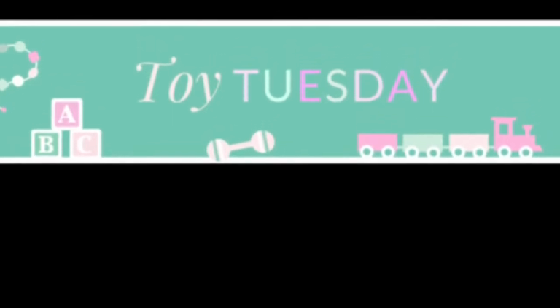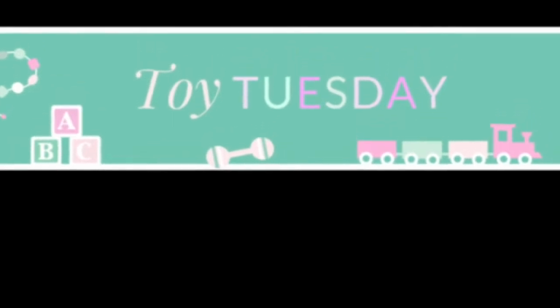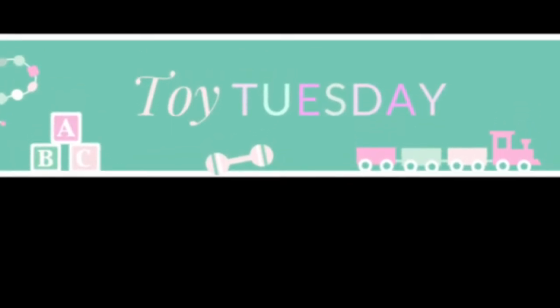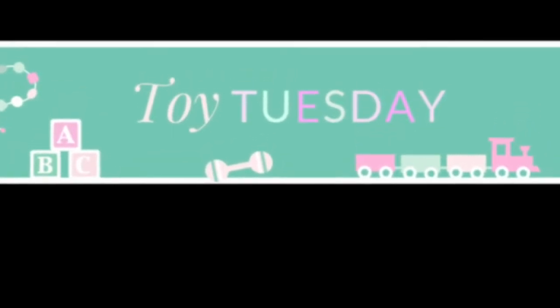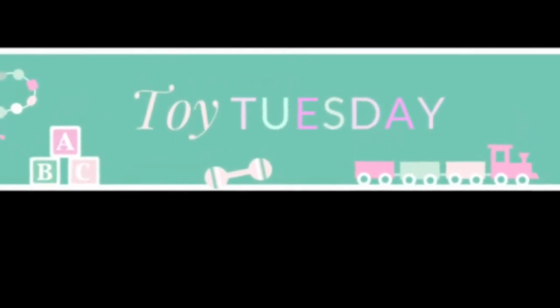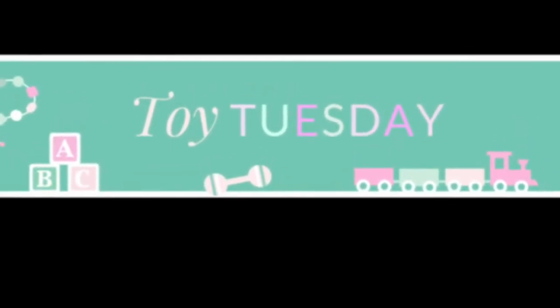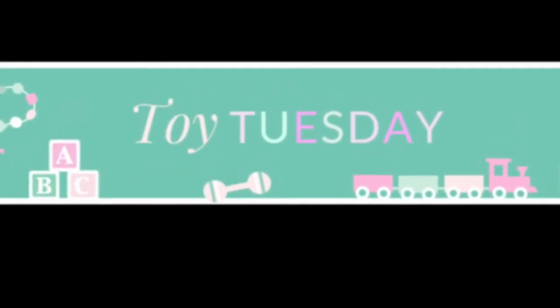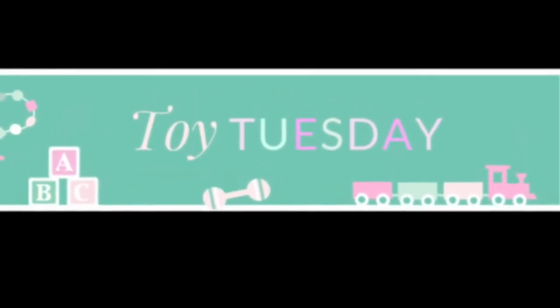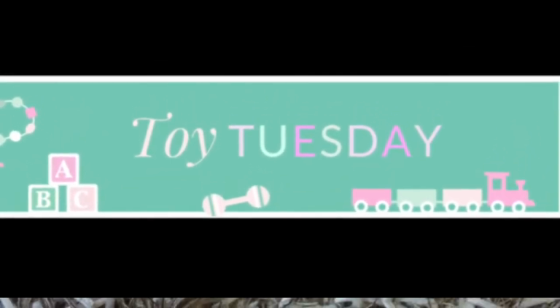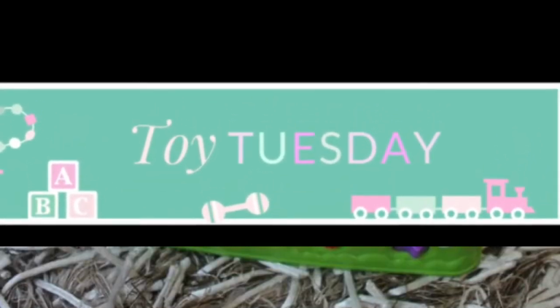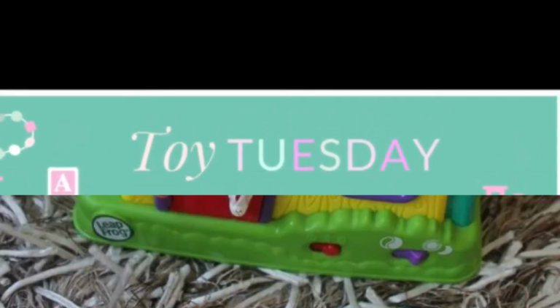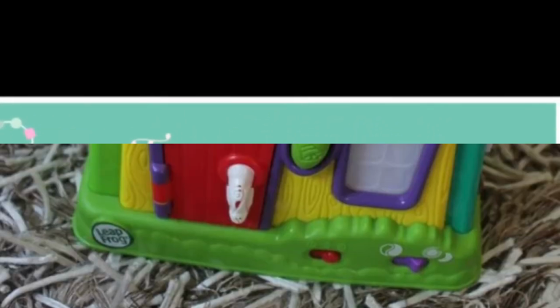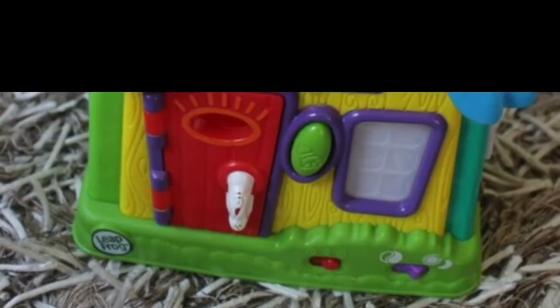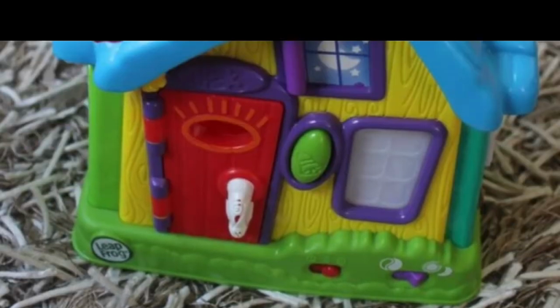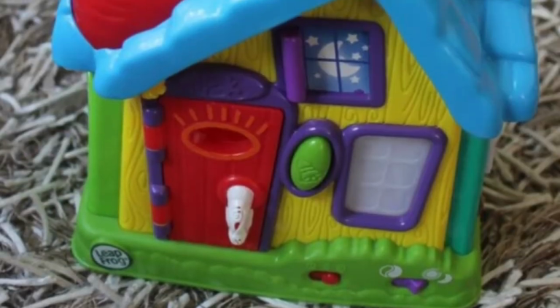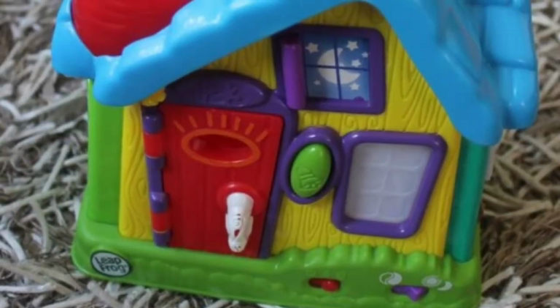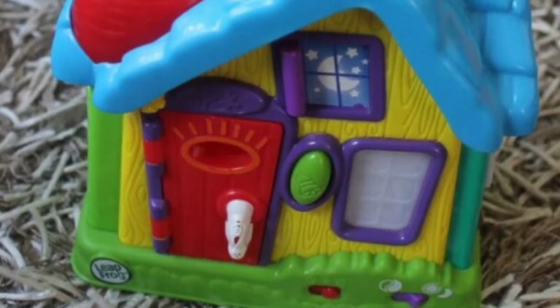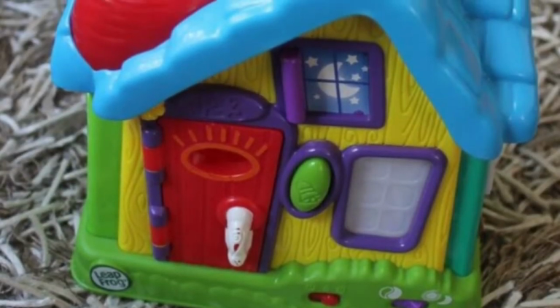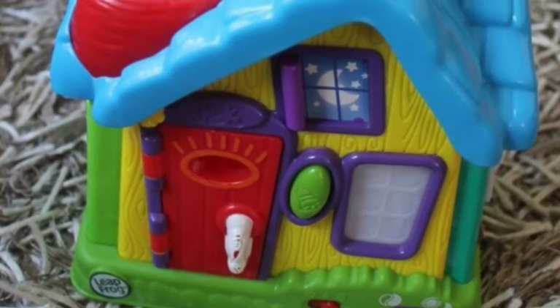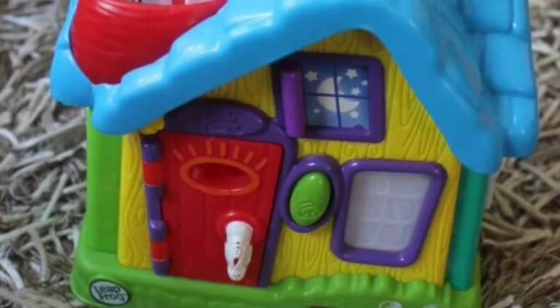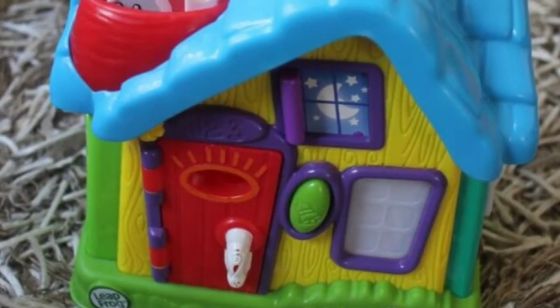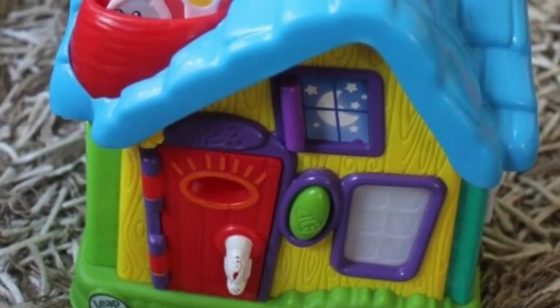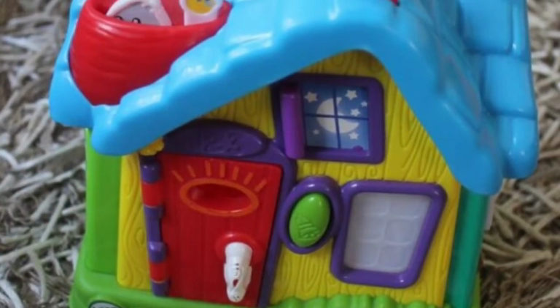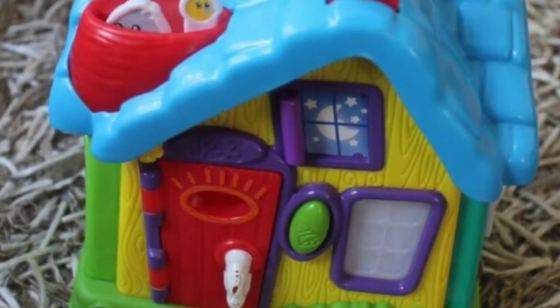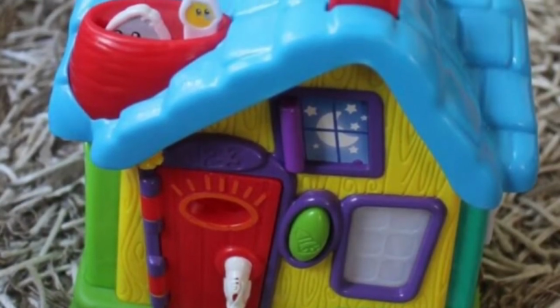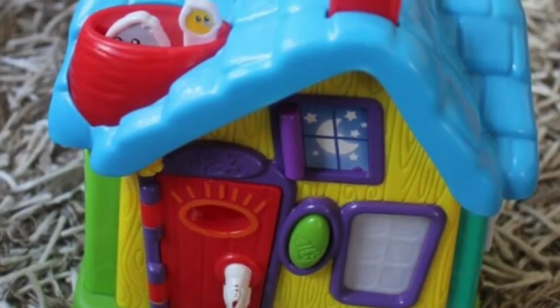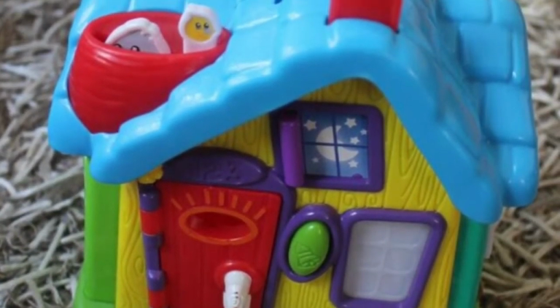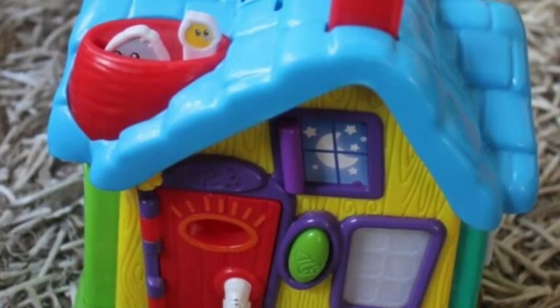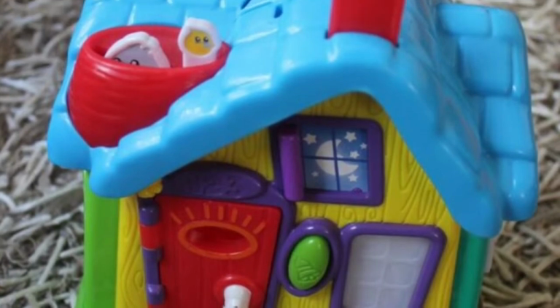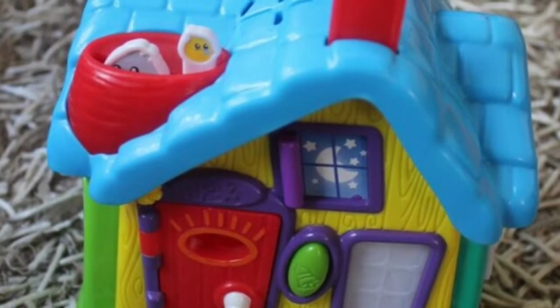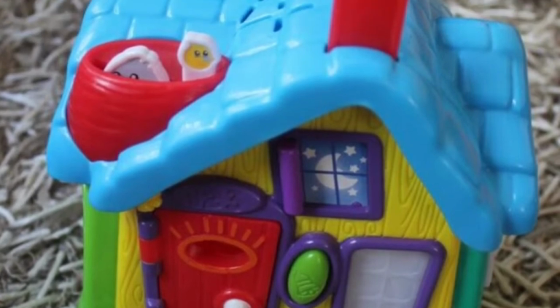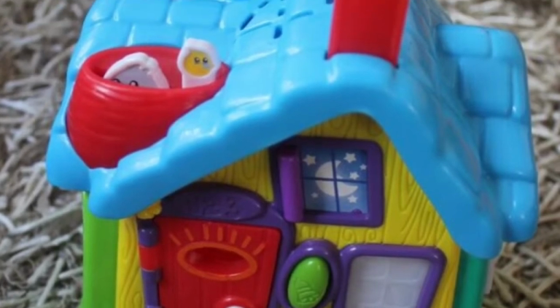It's Toy Tuesday, and today we're featuring a classic. This is the LeapFrog My Discovery House.